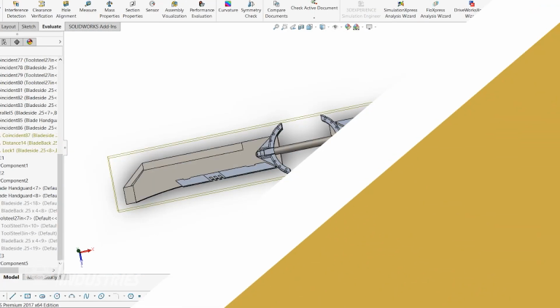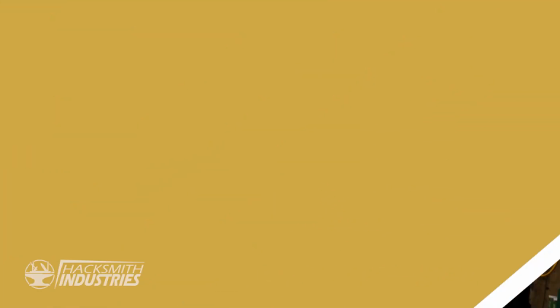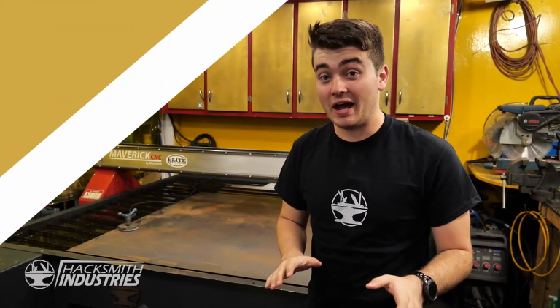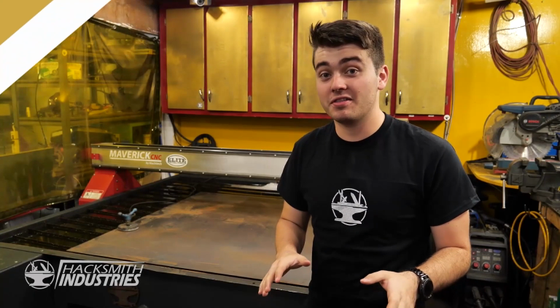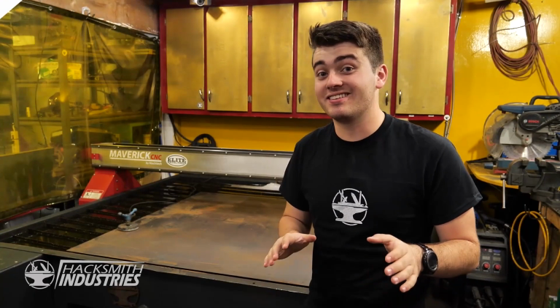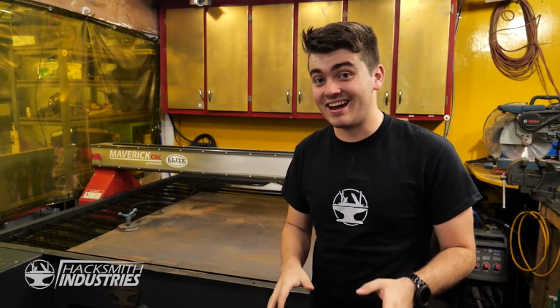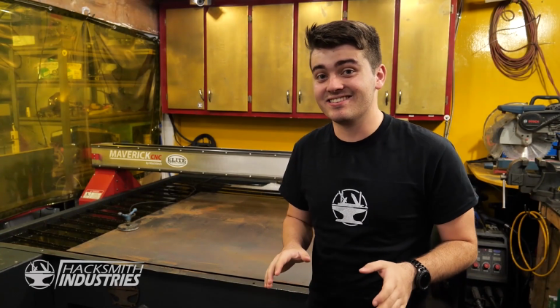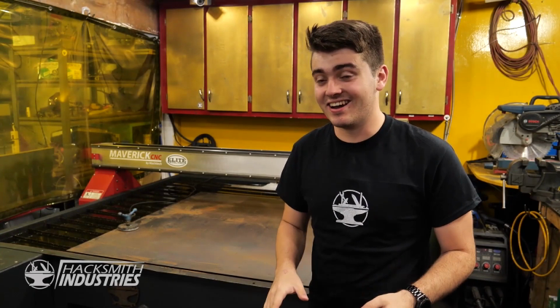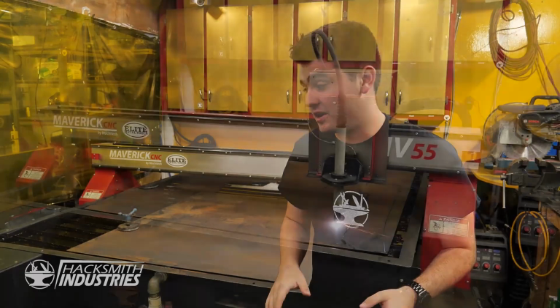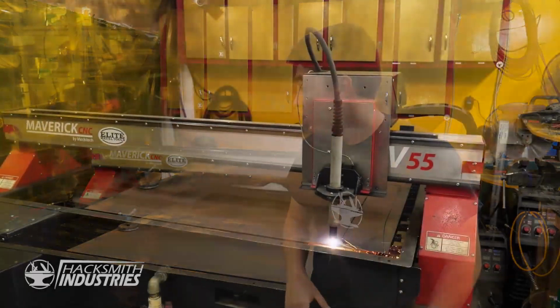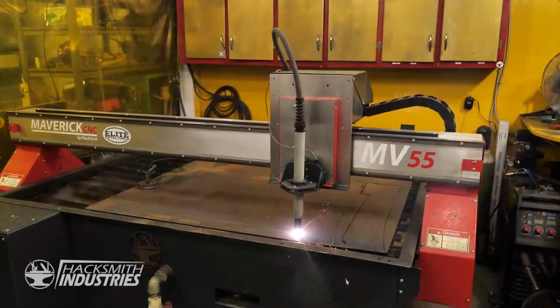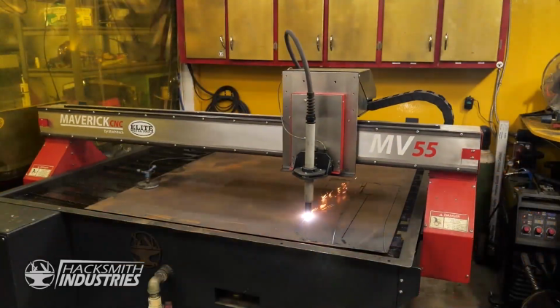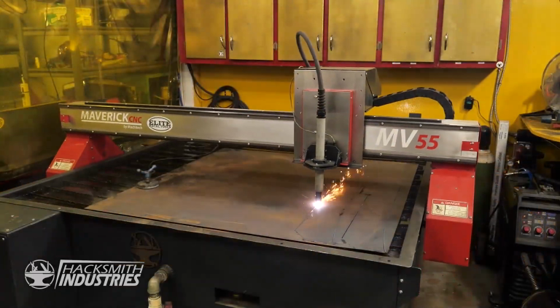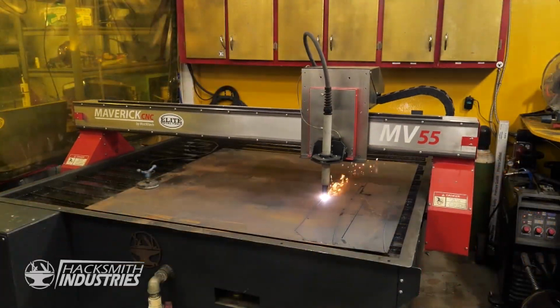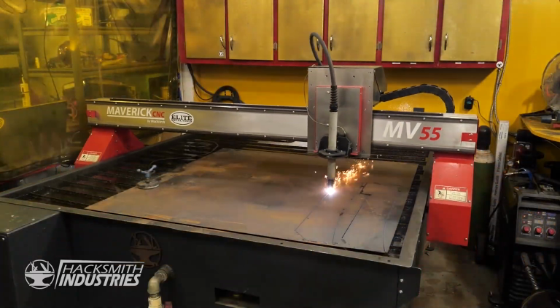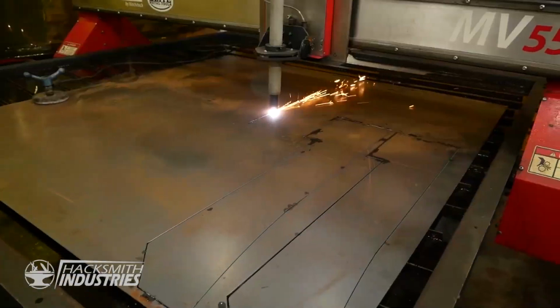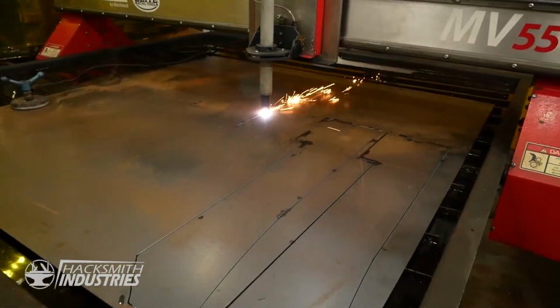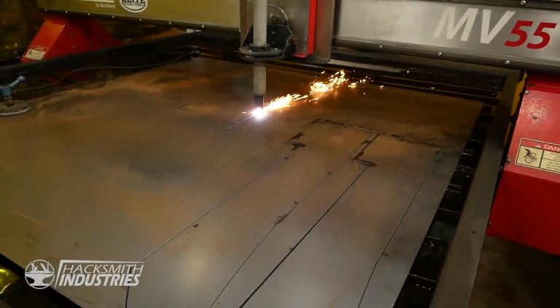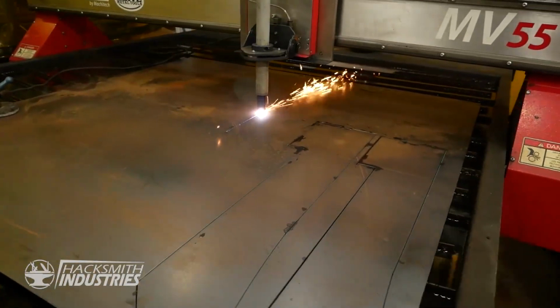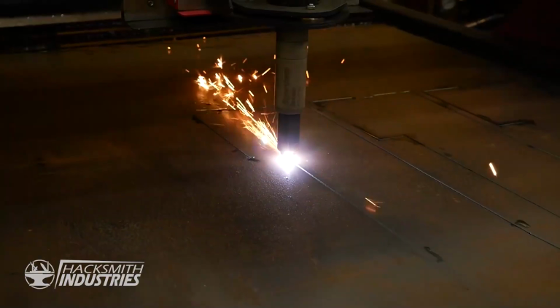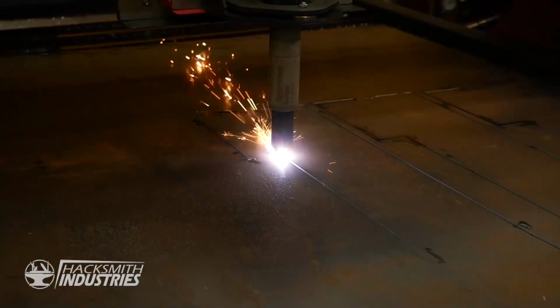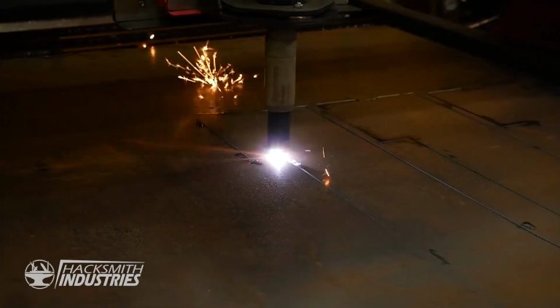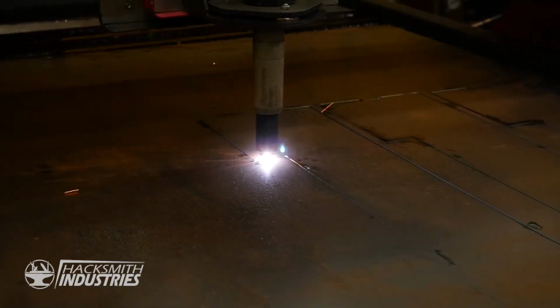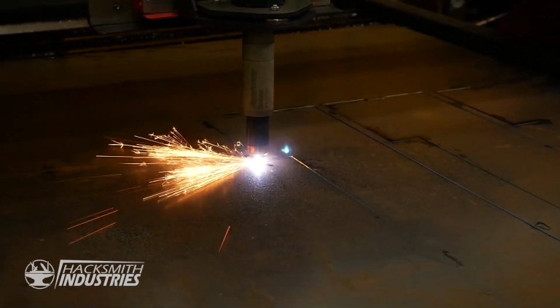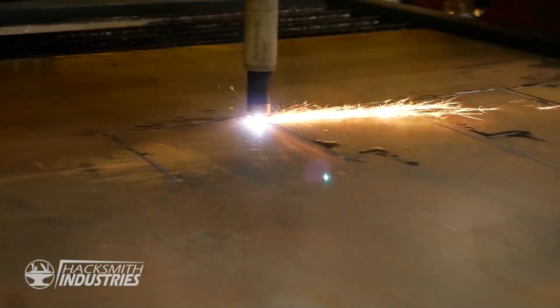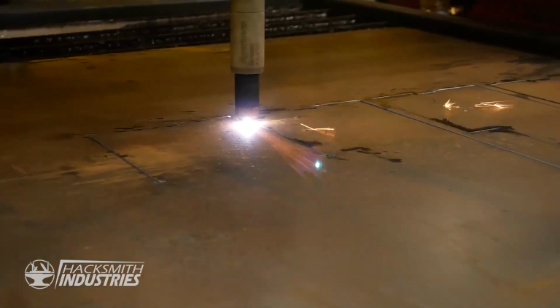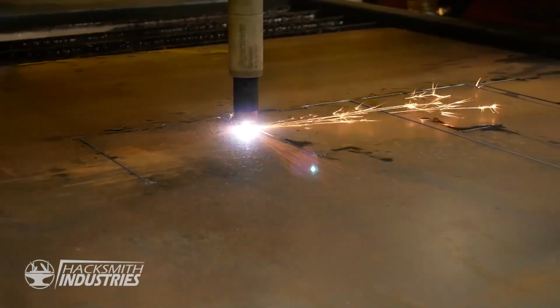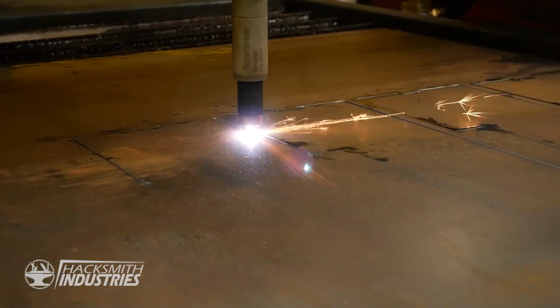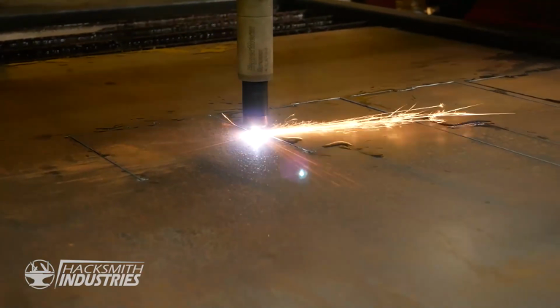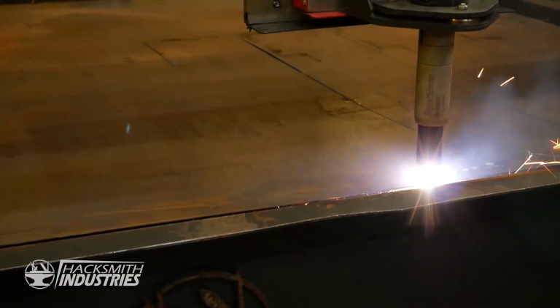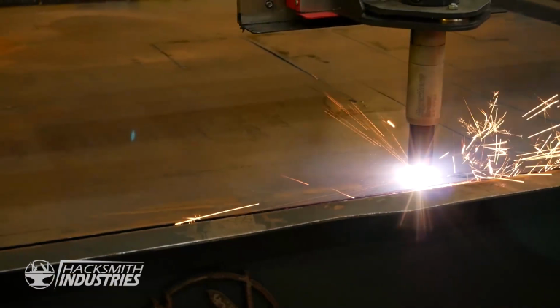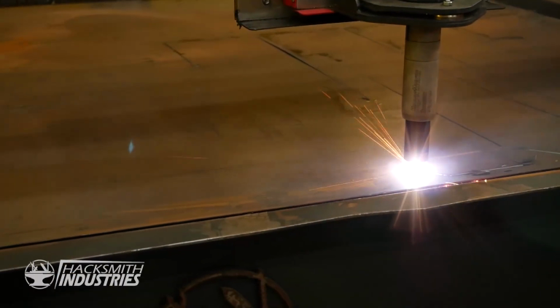Now that the design is done, we can cut it out on our Maverick CNC plasma cutter provided to us by Elite Metal Tools.